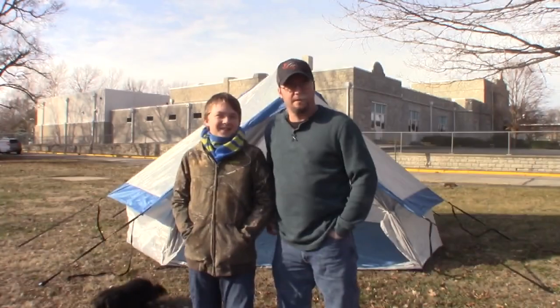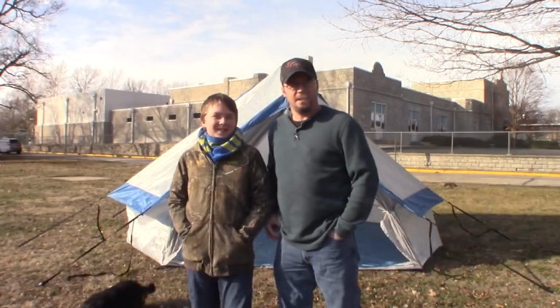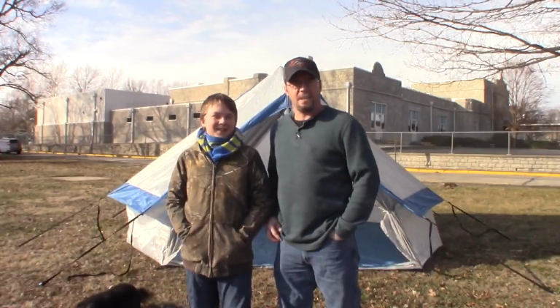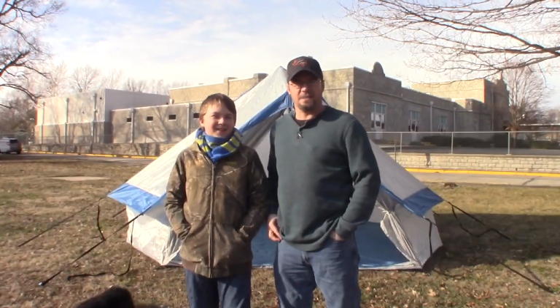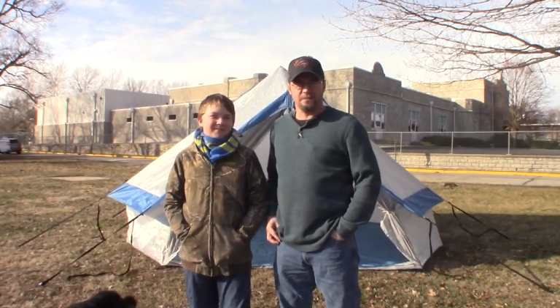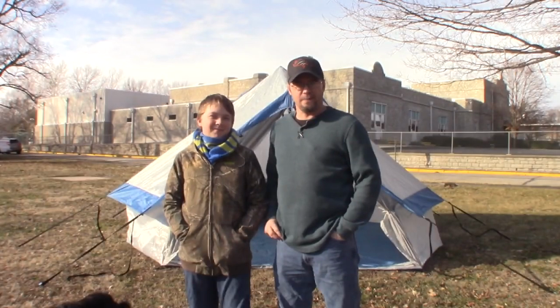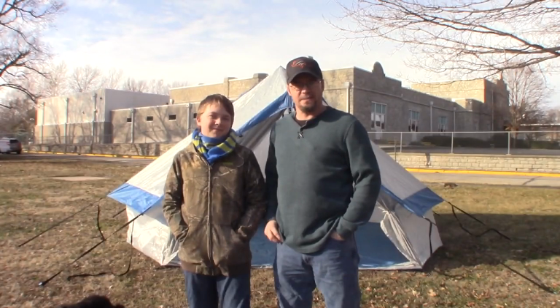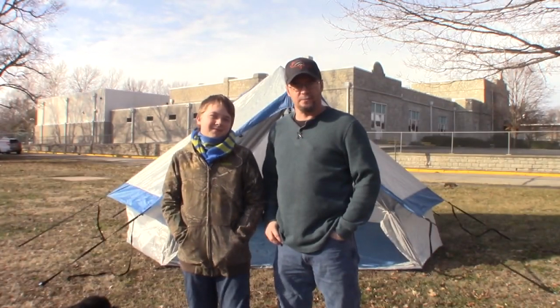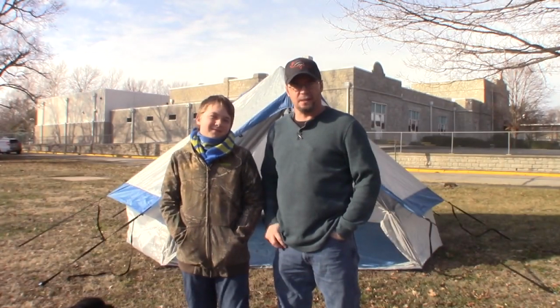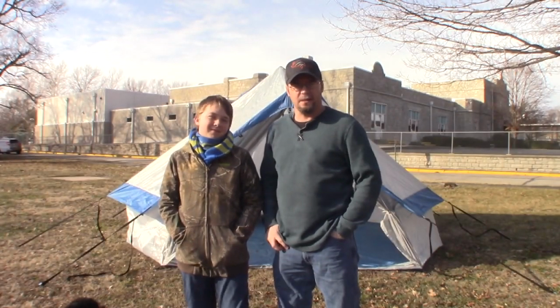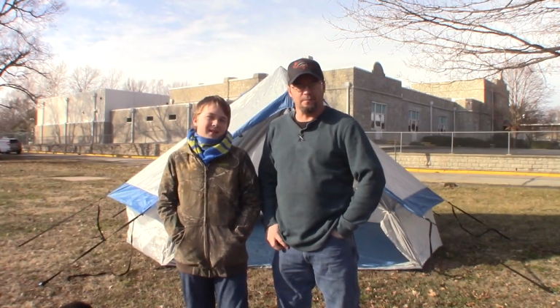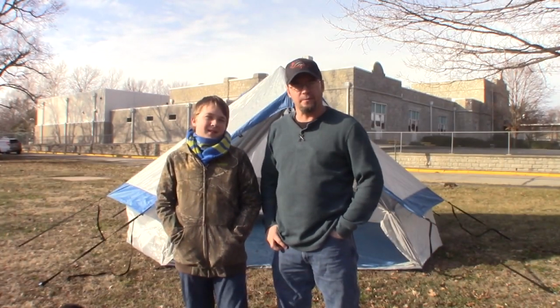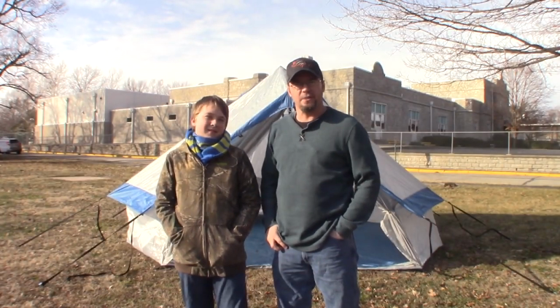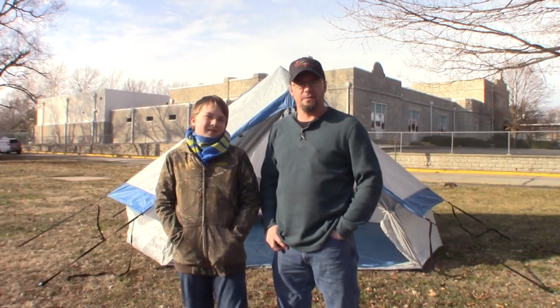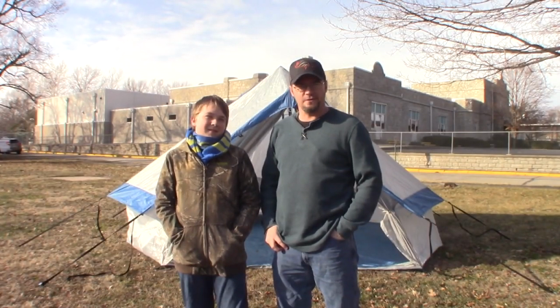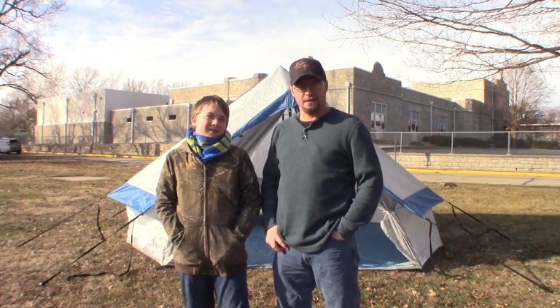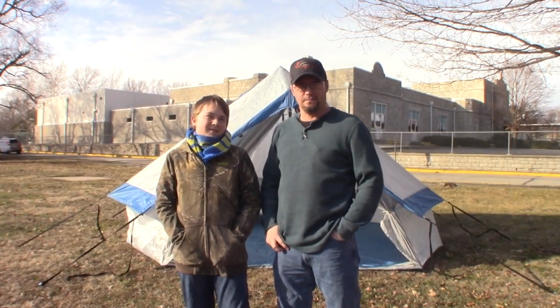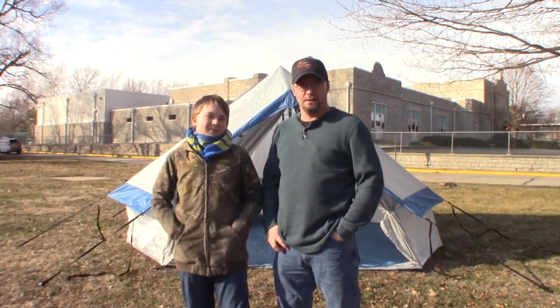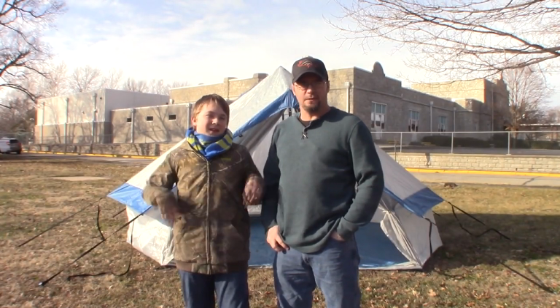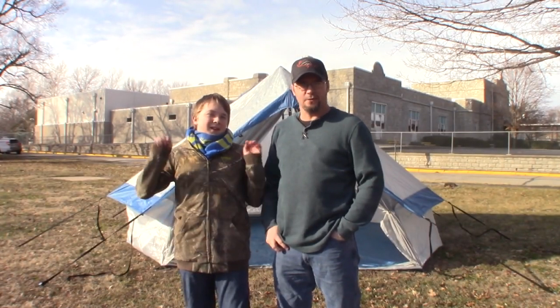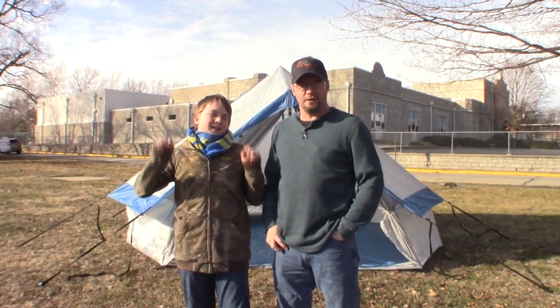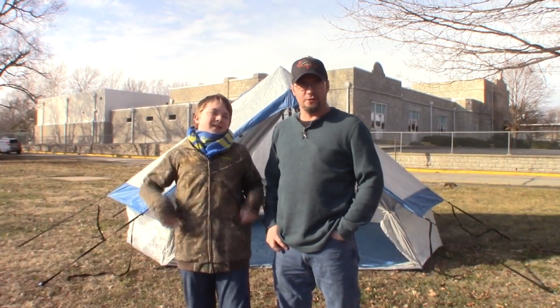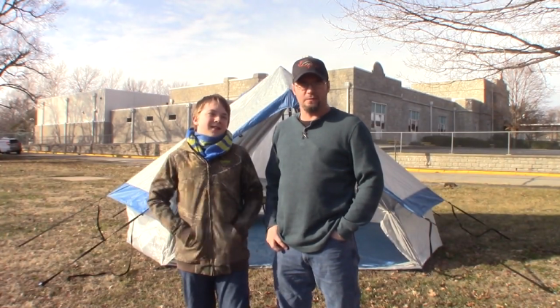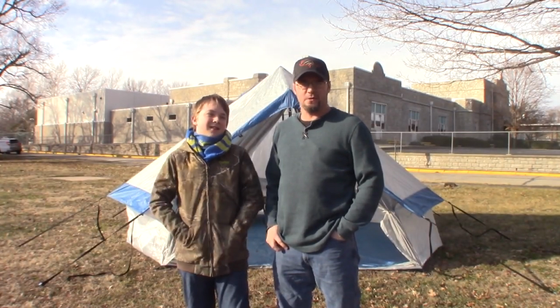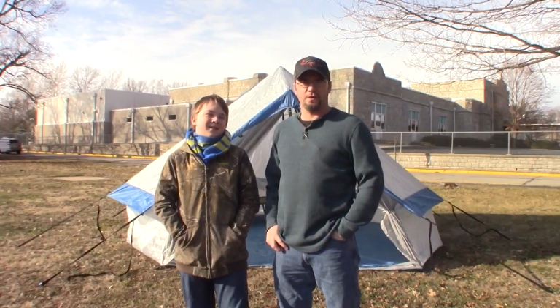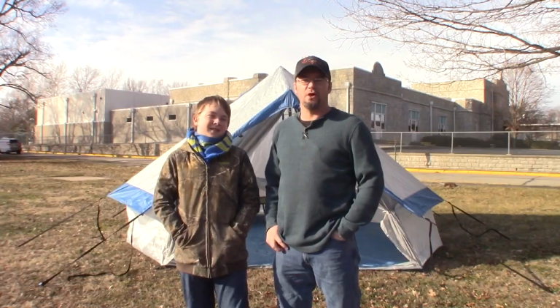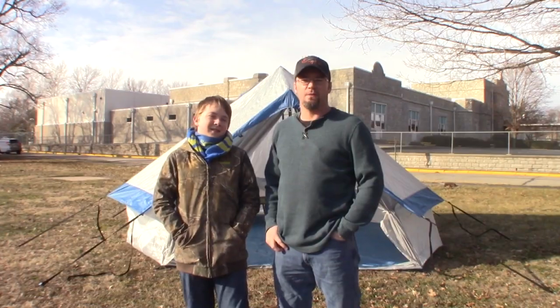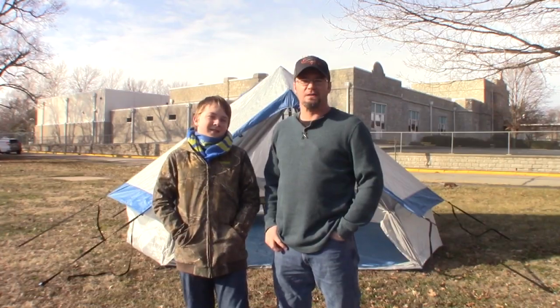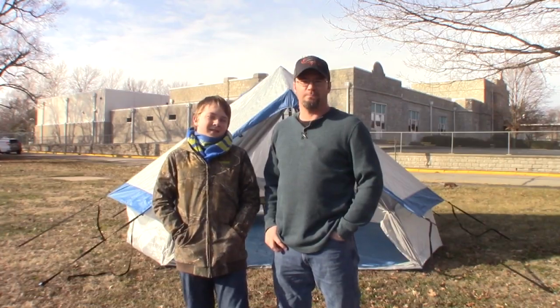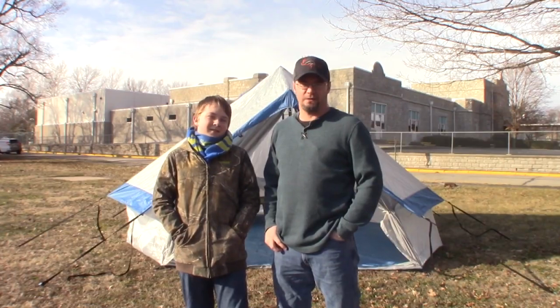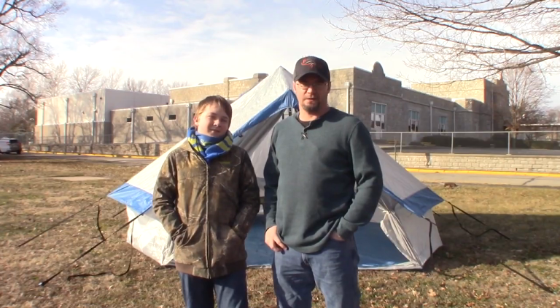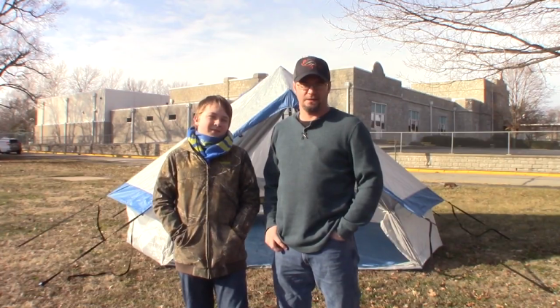Hey guys, Zach here from MikesOutdoors.com. I'm here today with Jacob and we're going to do a review on the No-Box Bell Tent.